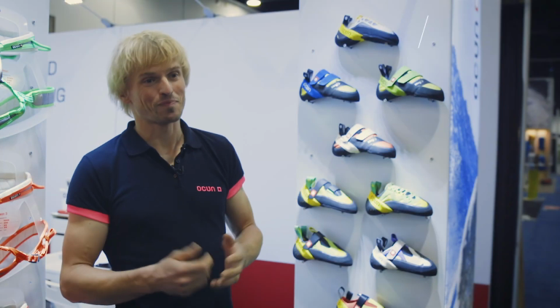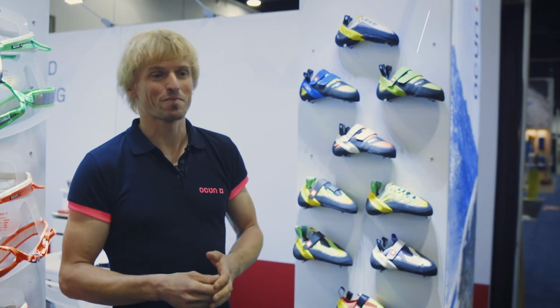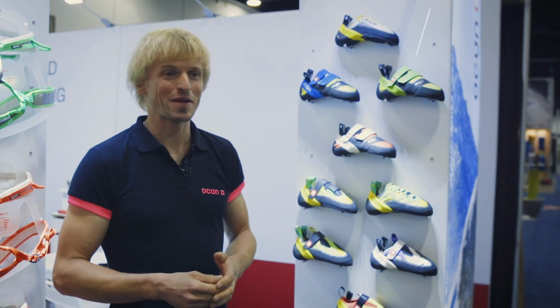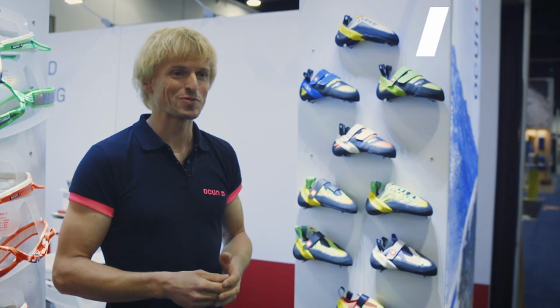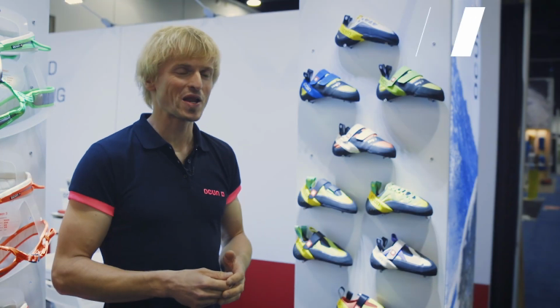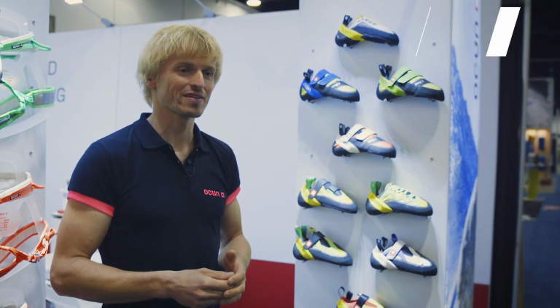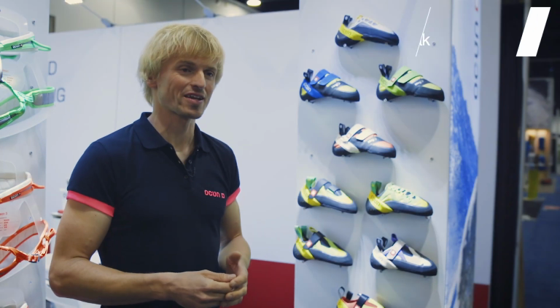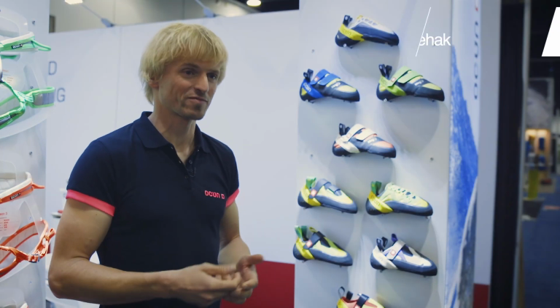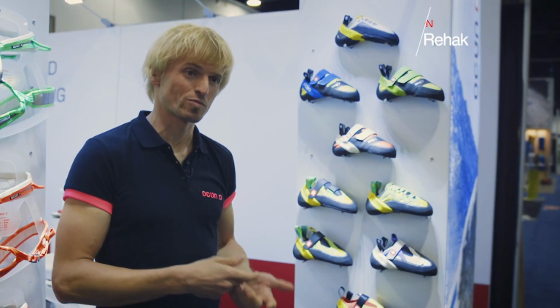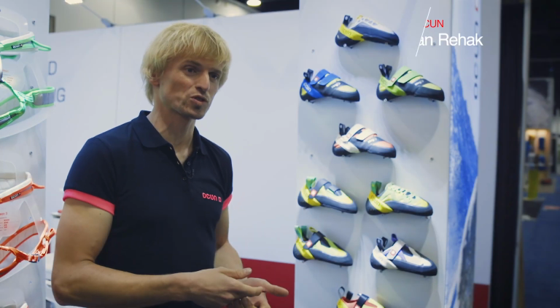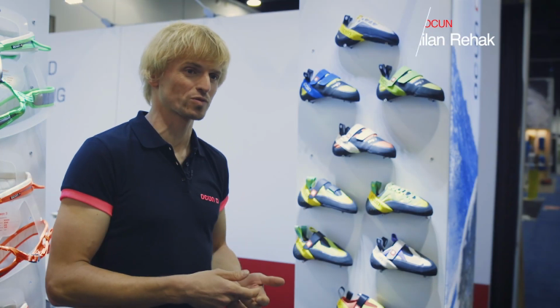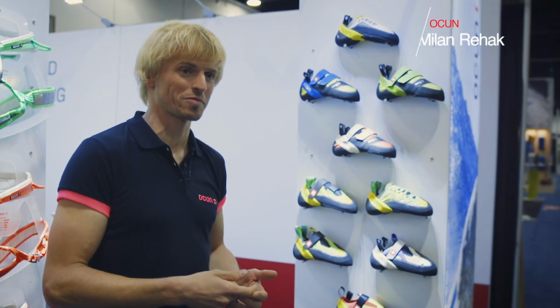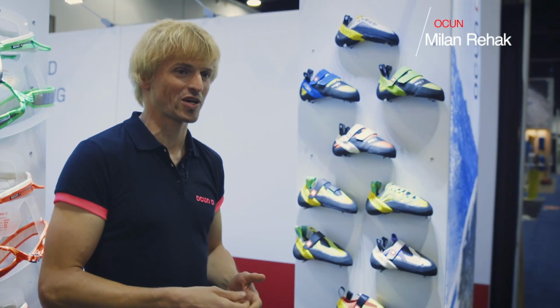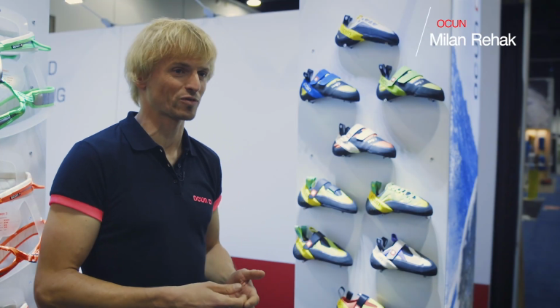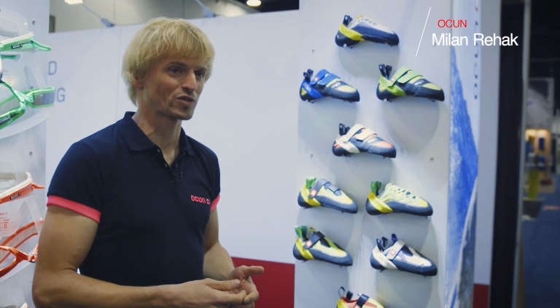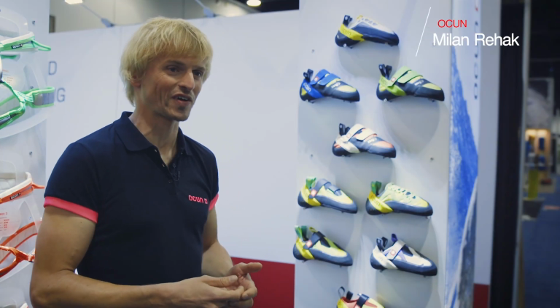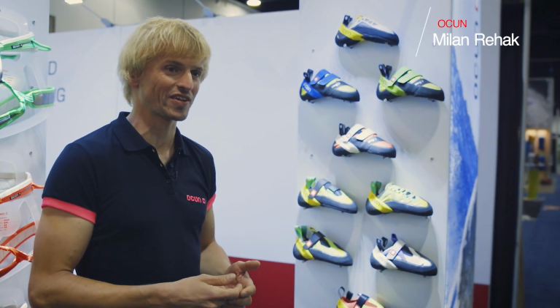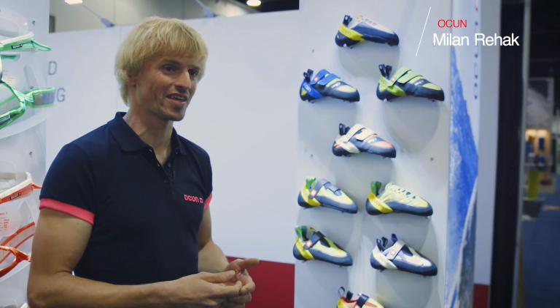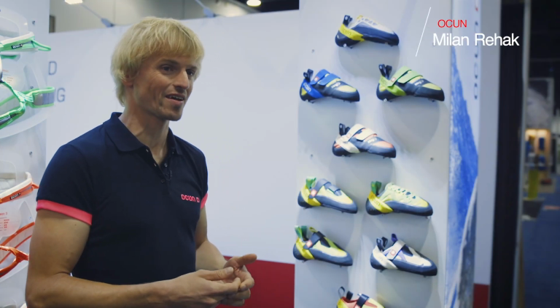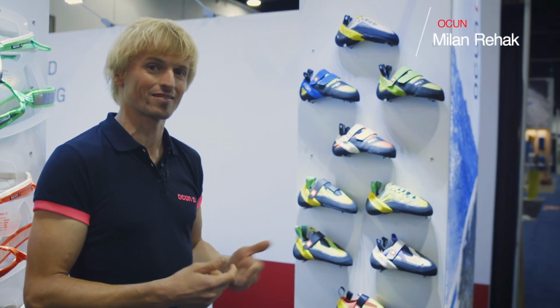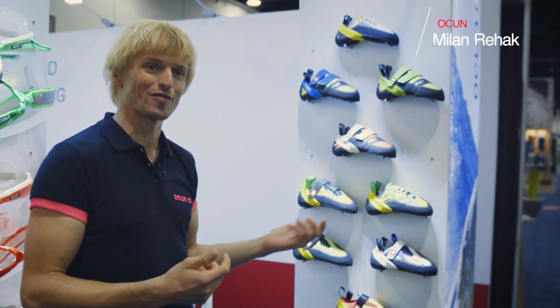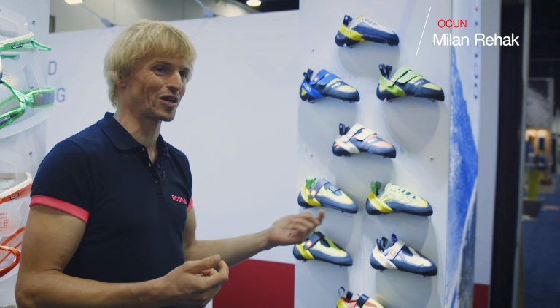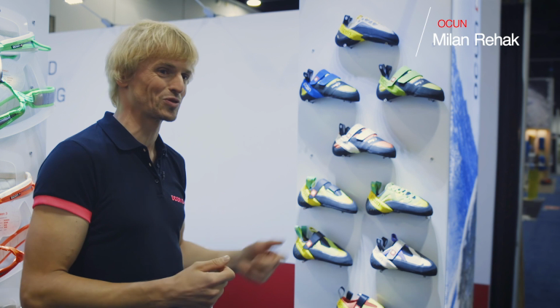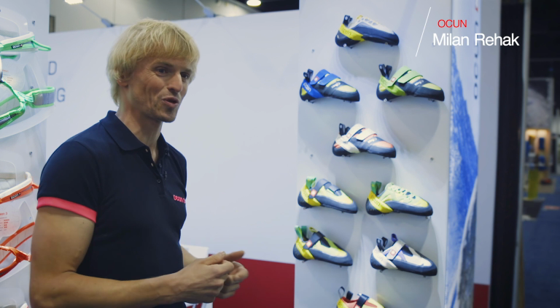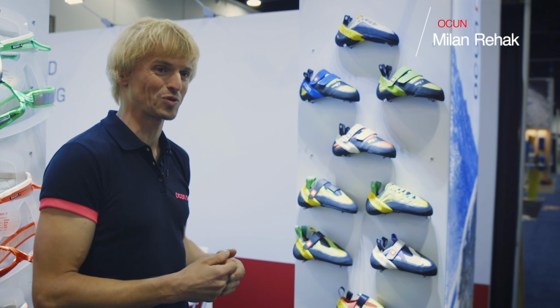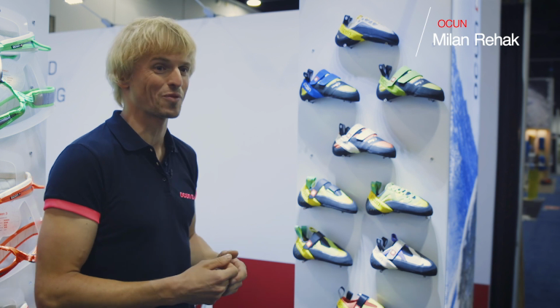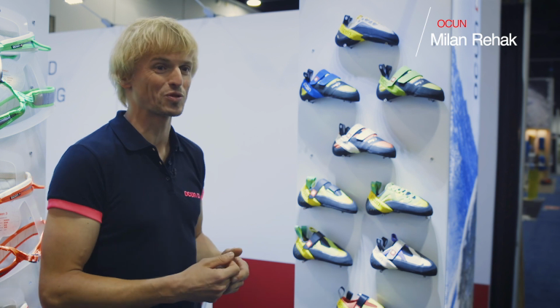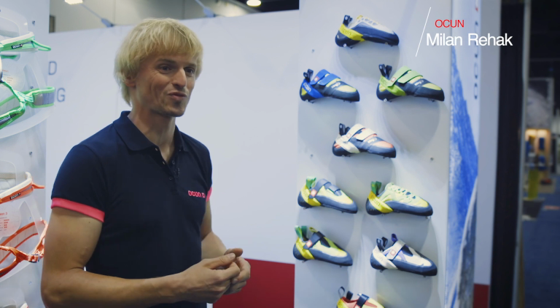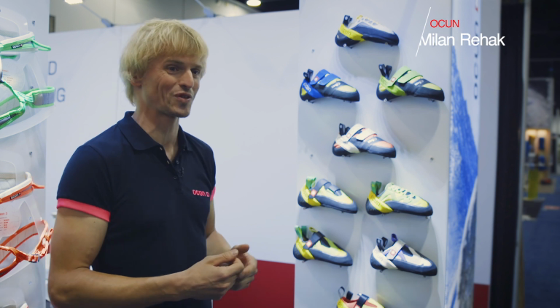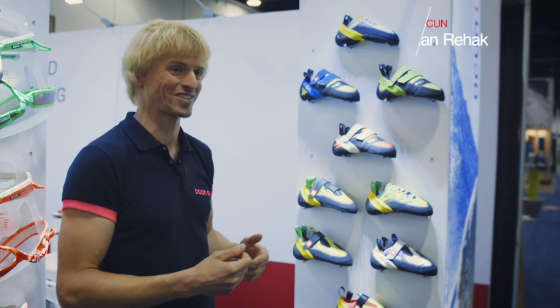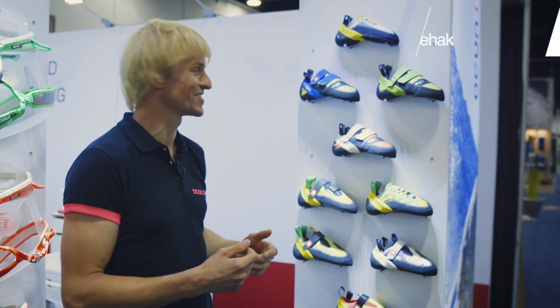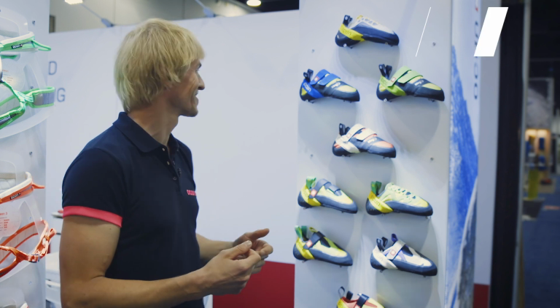My name is Milan and I'm from Otsun. I'm the head of R&D and I would like to show you some news for the next season.